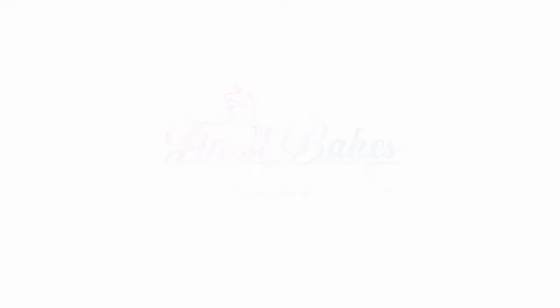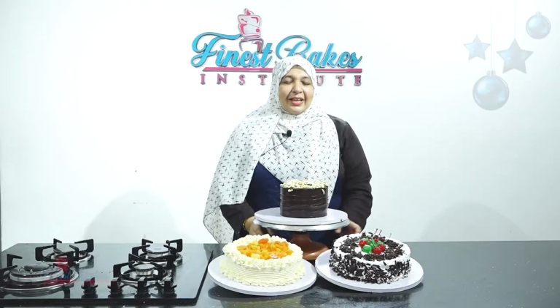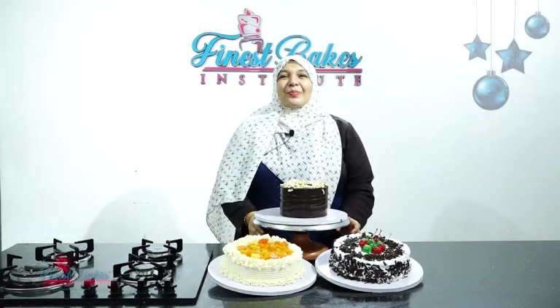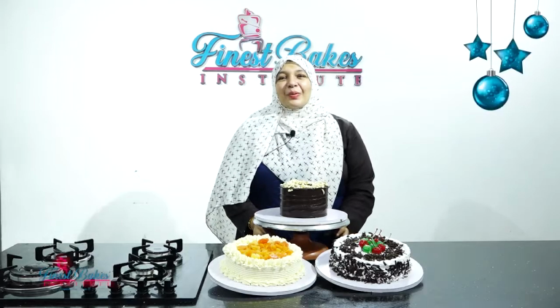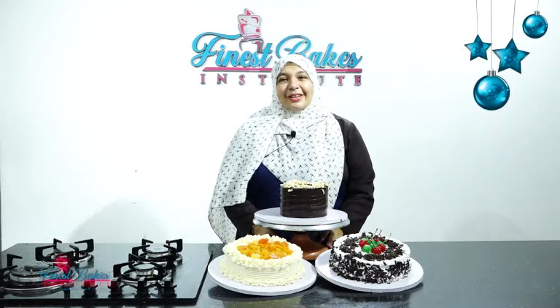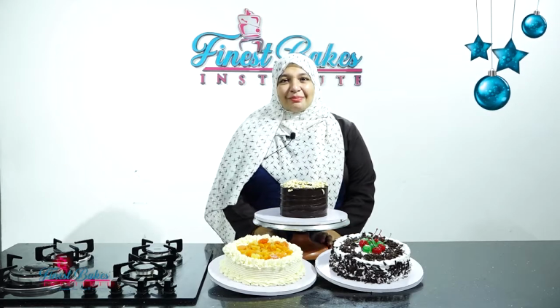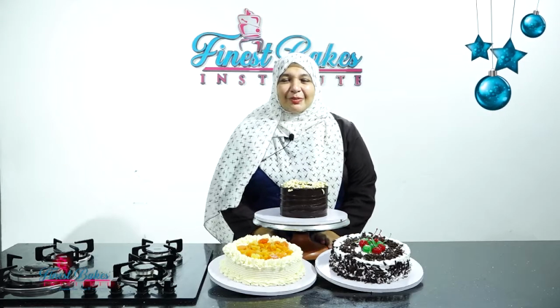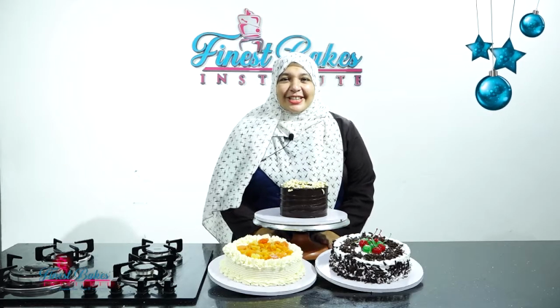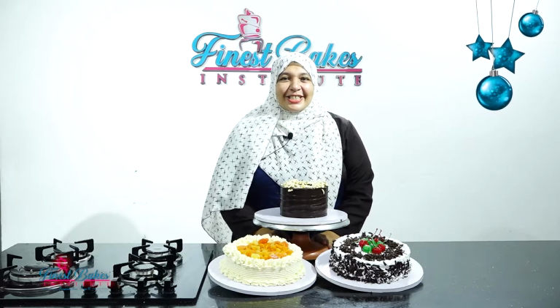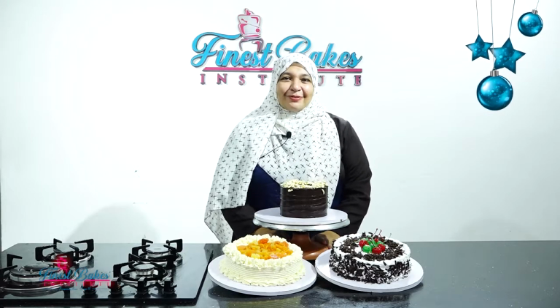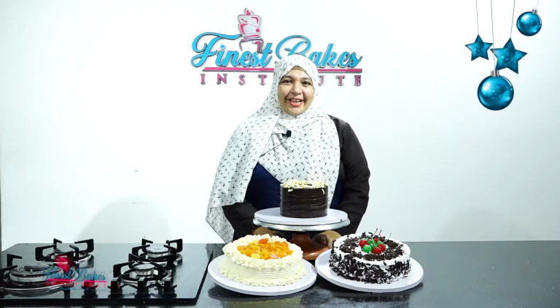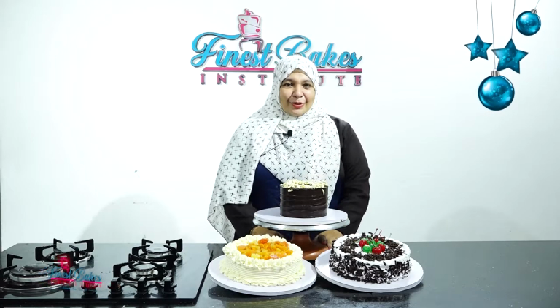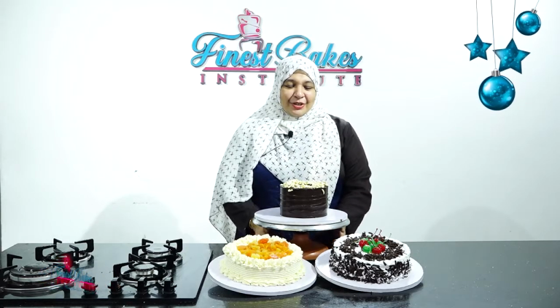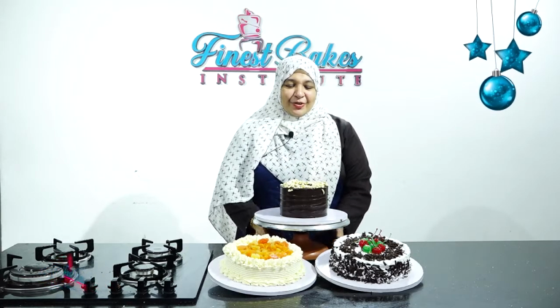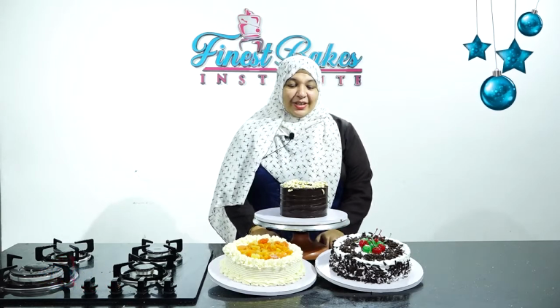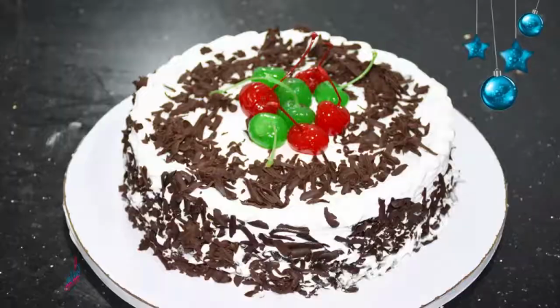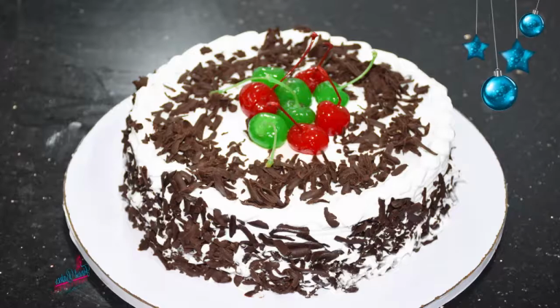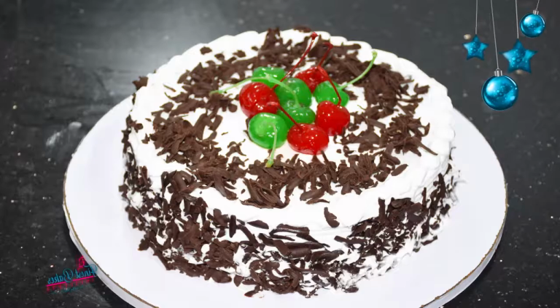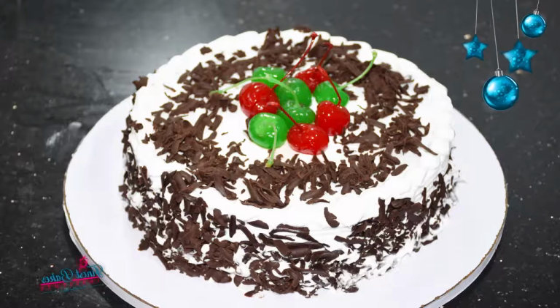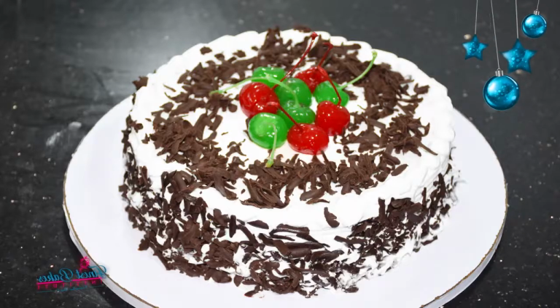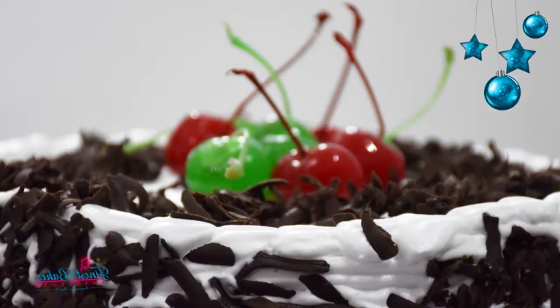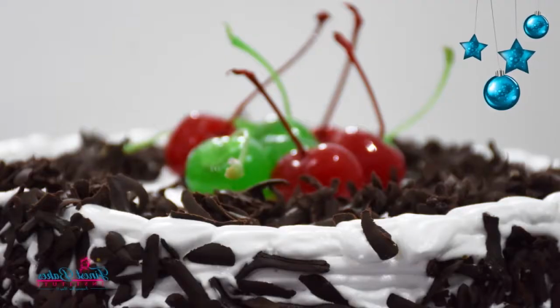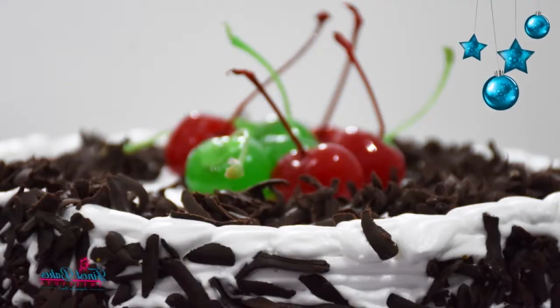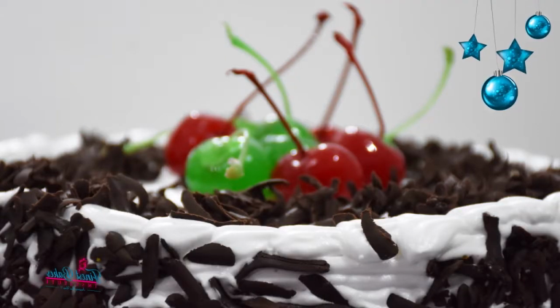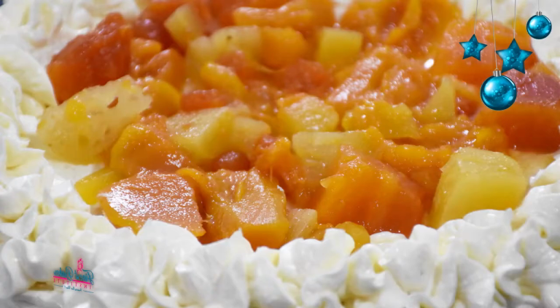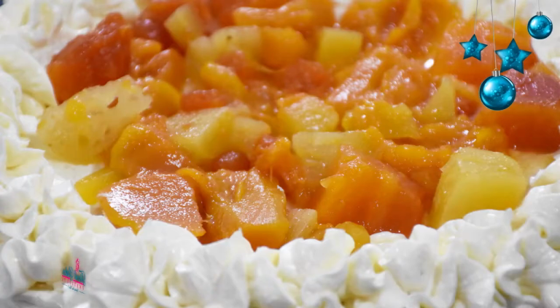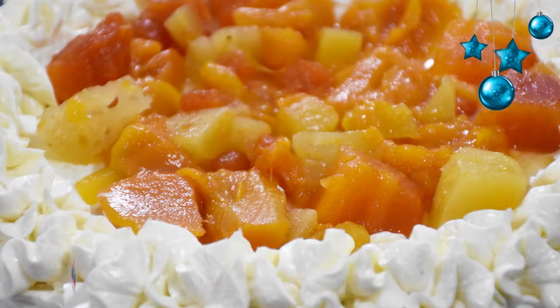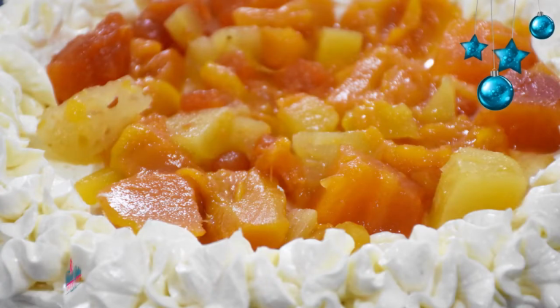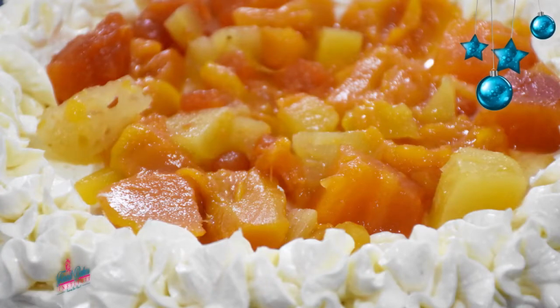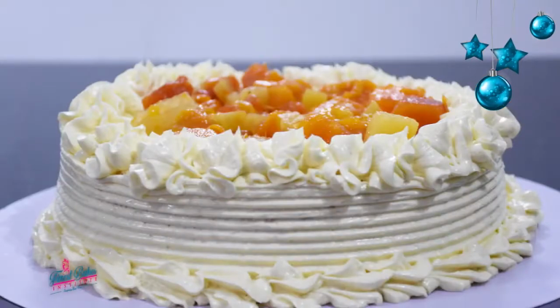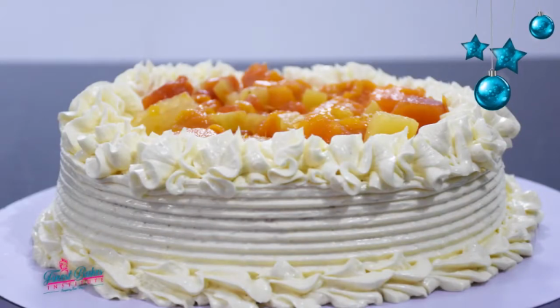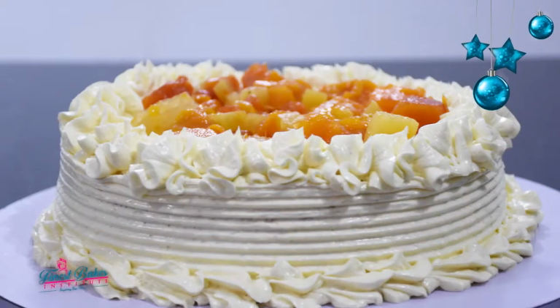Hello, welcome to the Varieties of Gatto tutorial. In this module, I will be covering the best three recipes of perfect gattos.